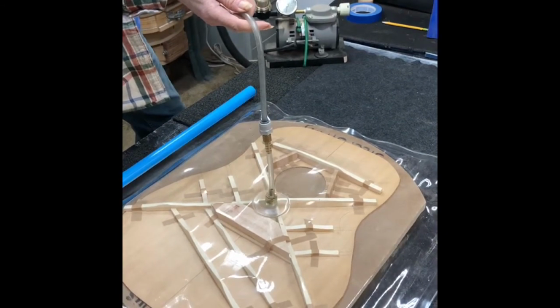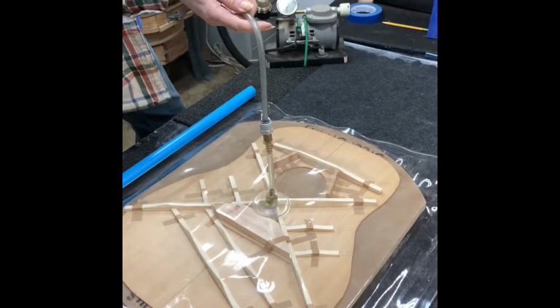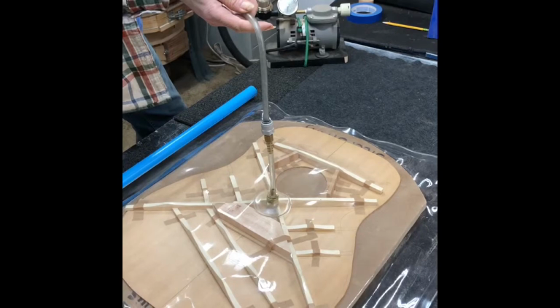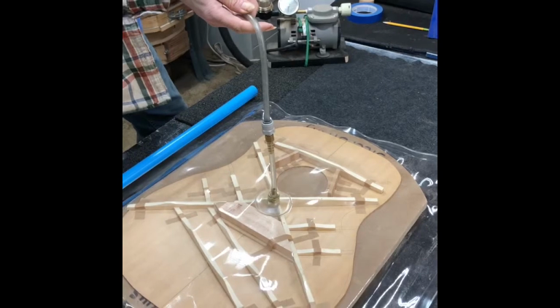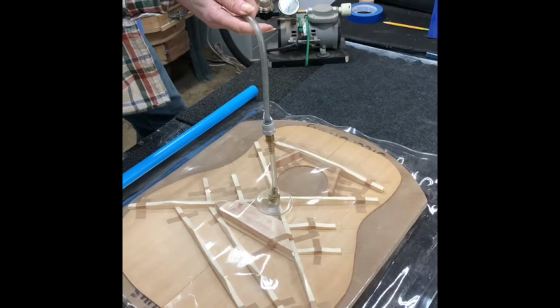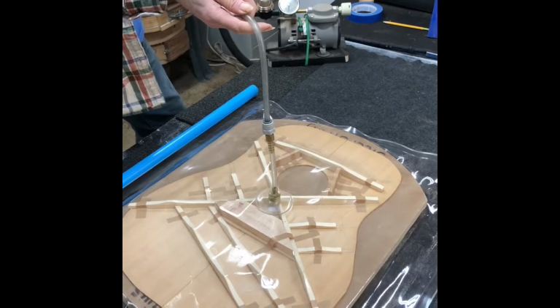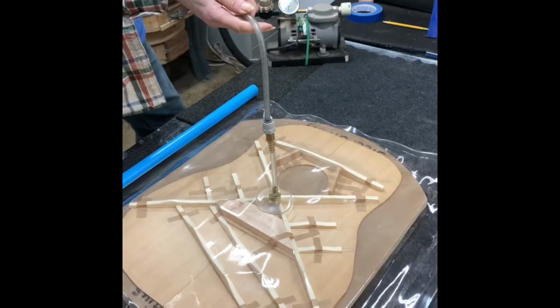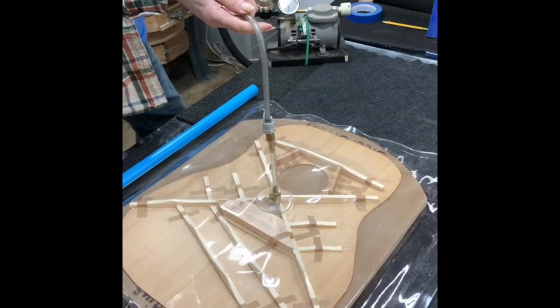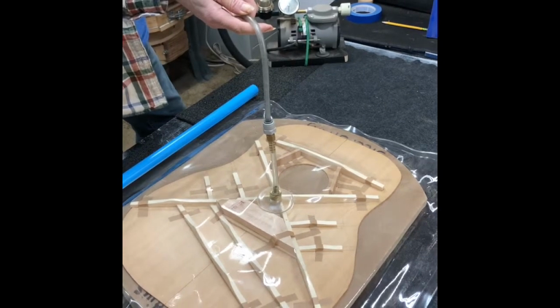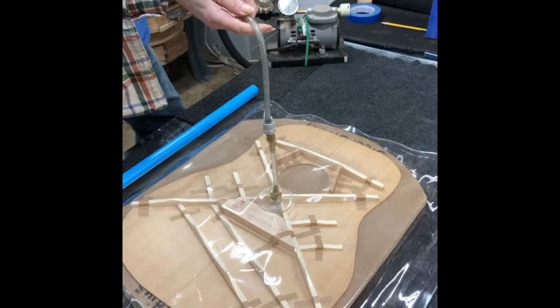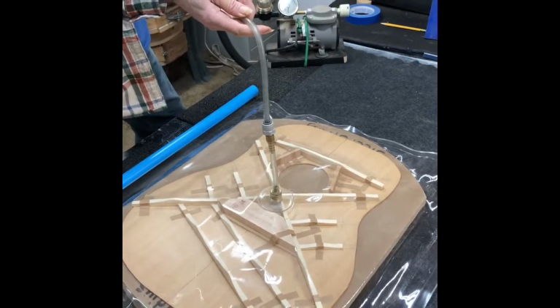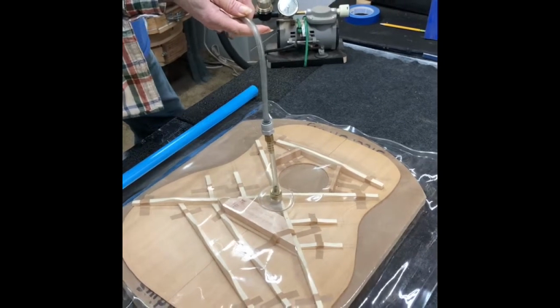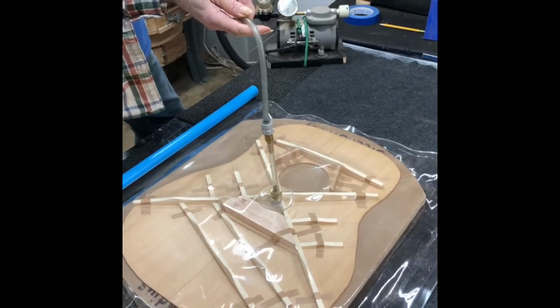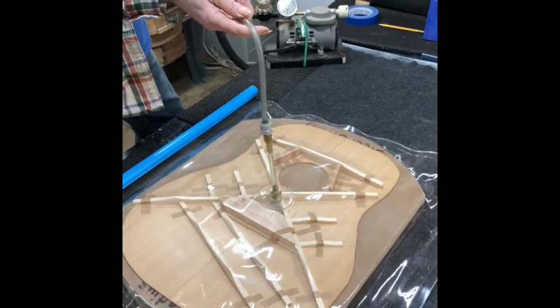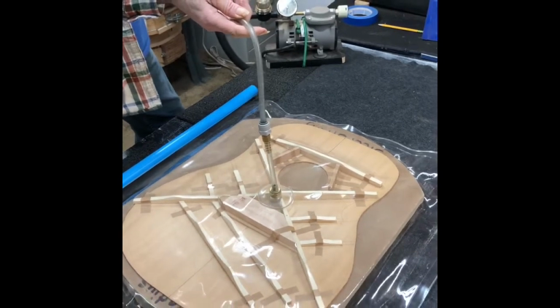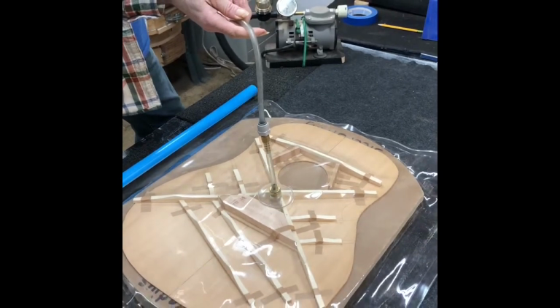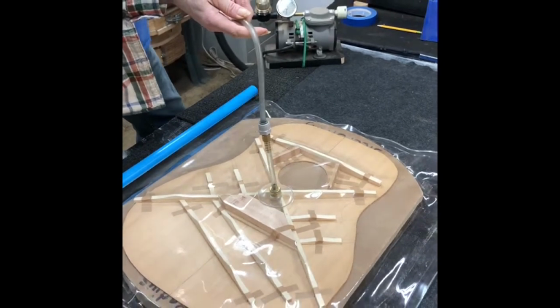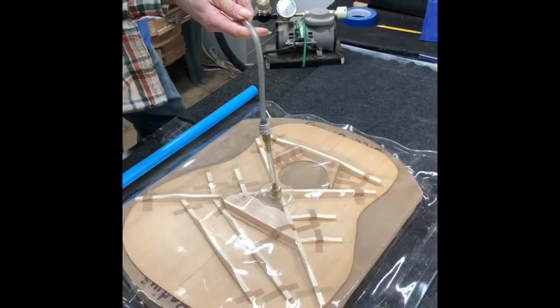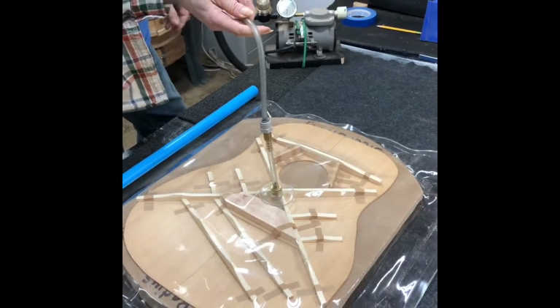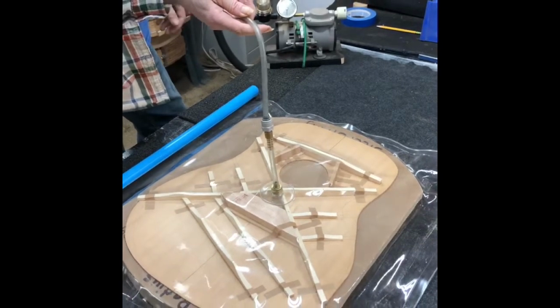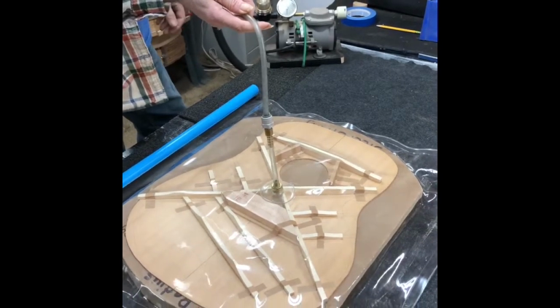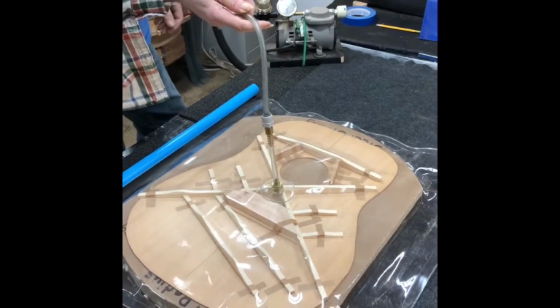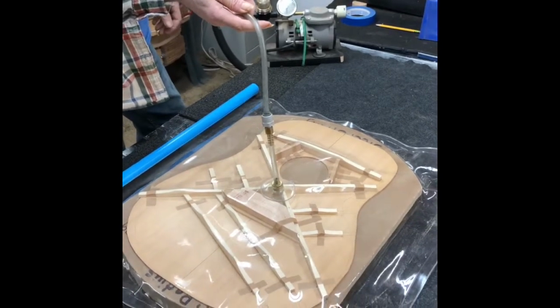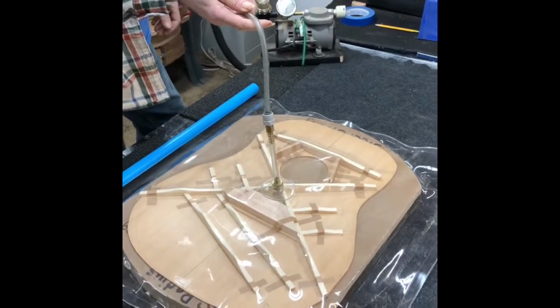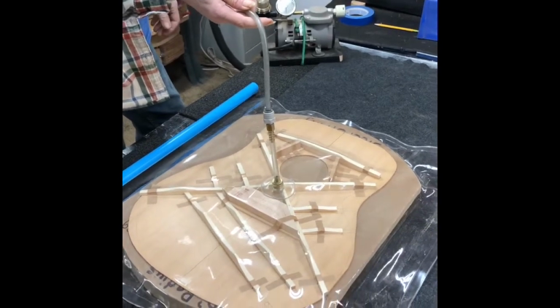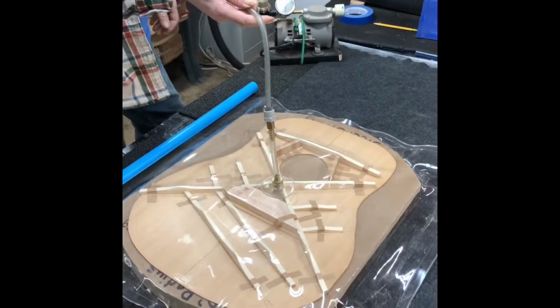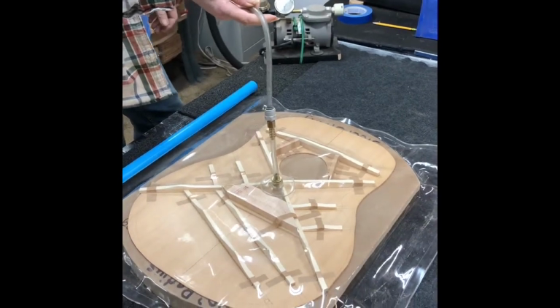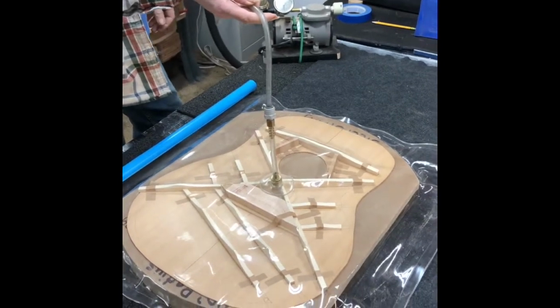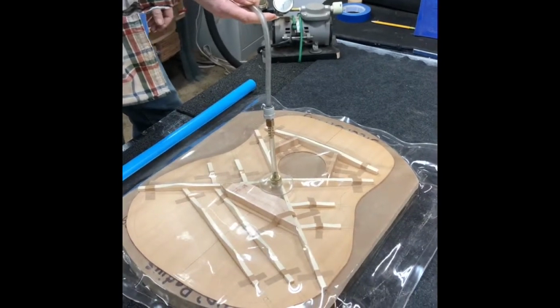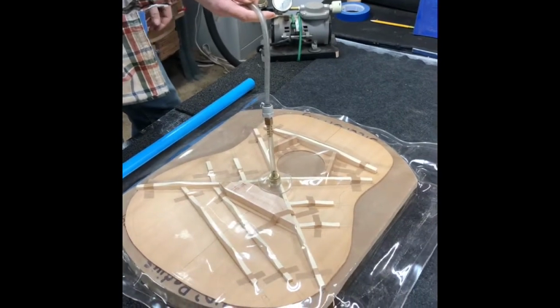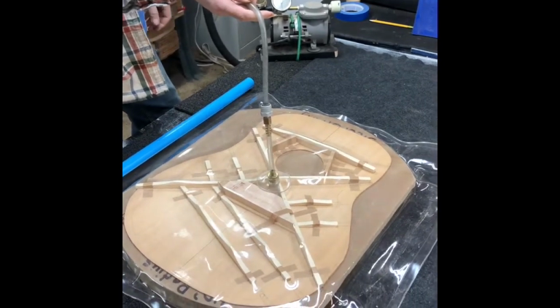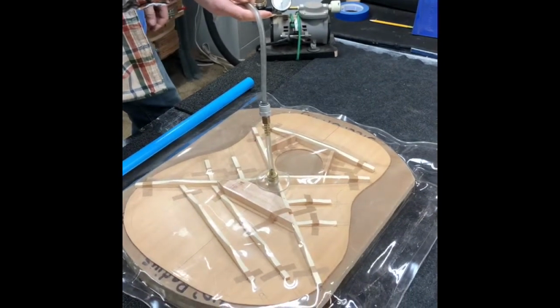This is the same vacuum used for the vacuum stand and vacuum bridge clamp.